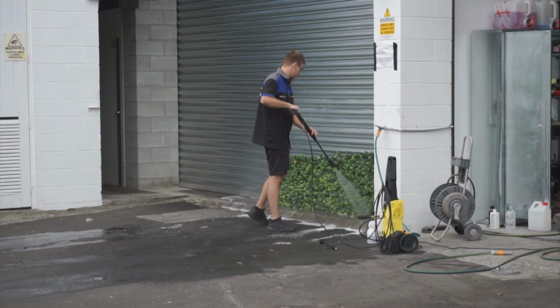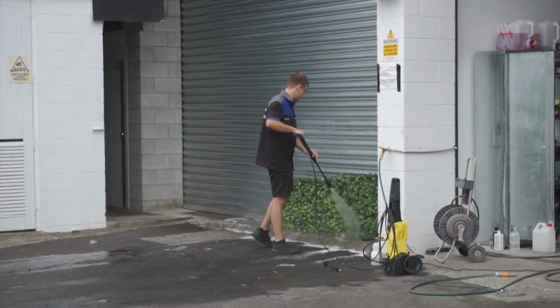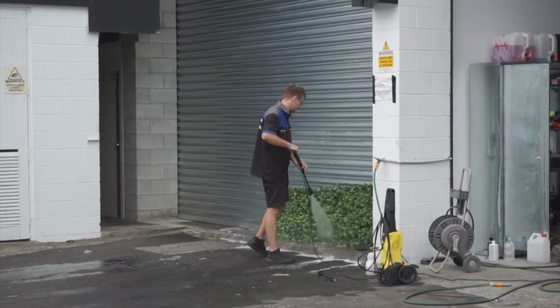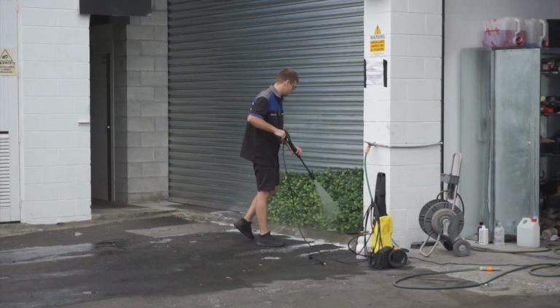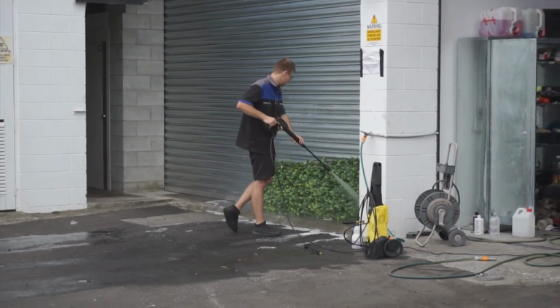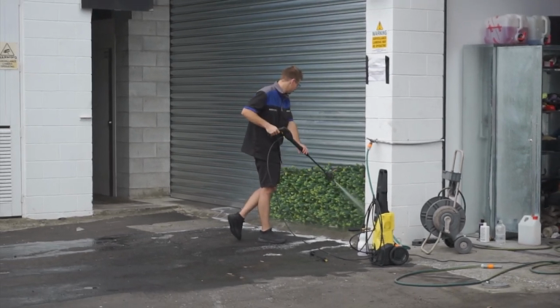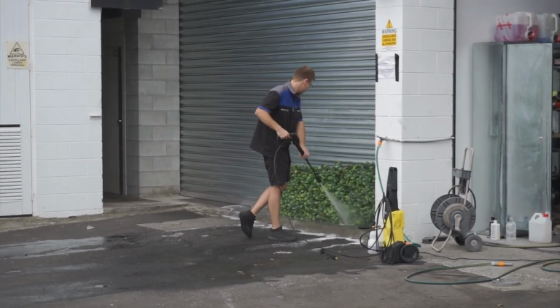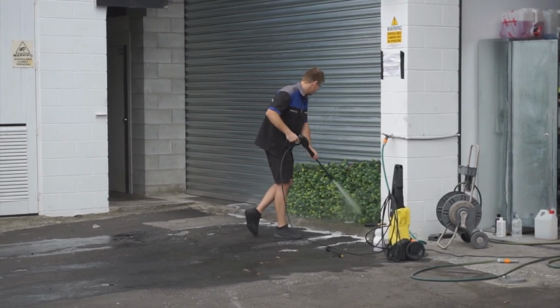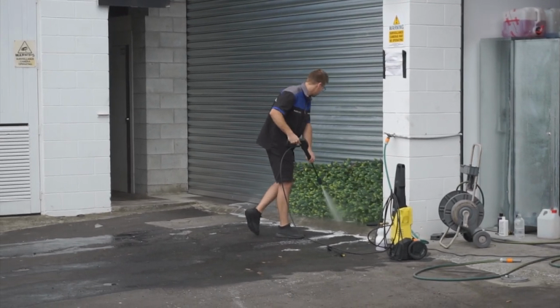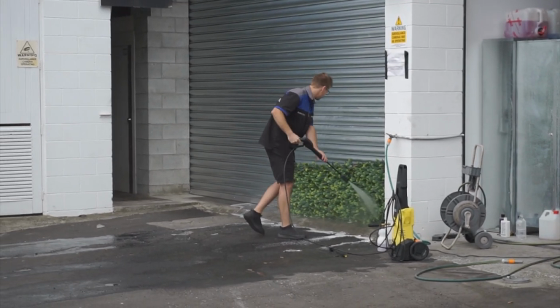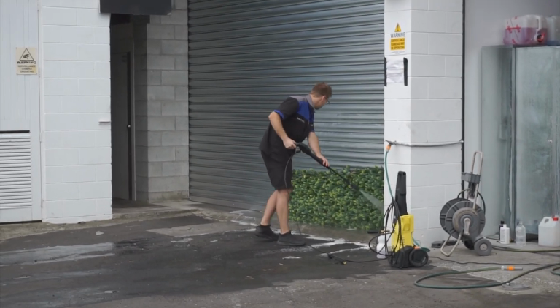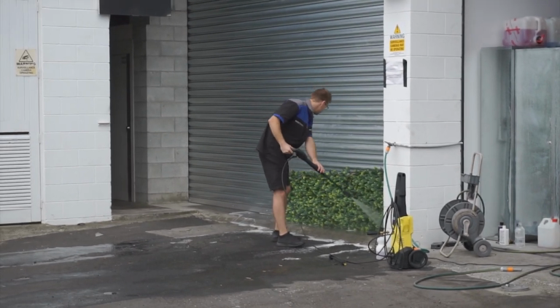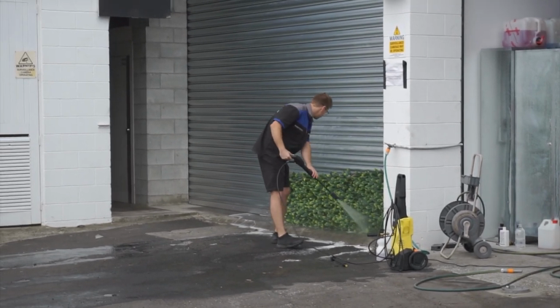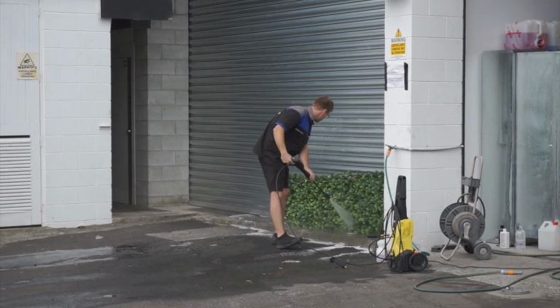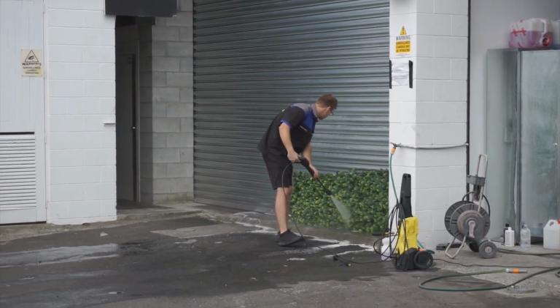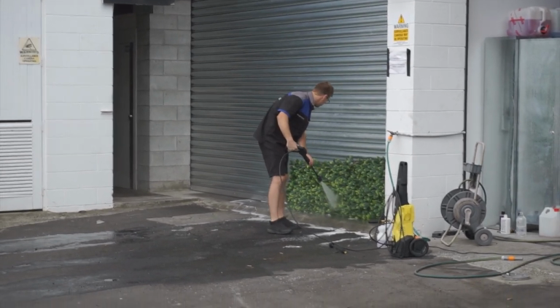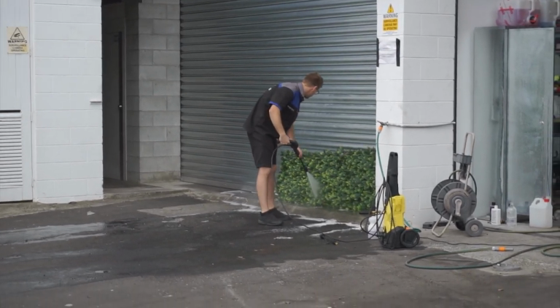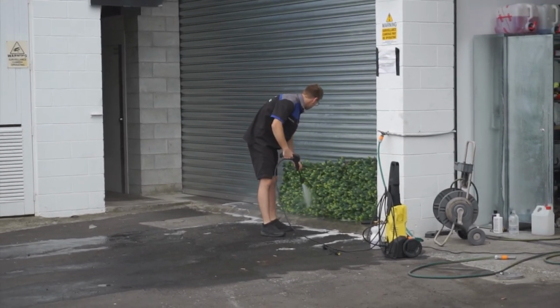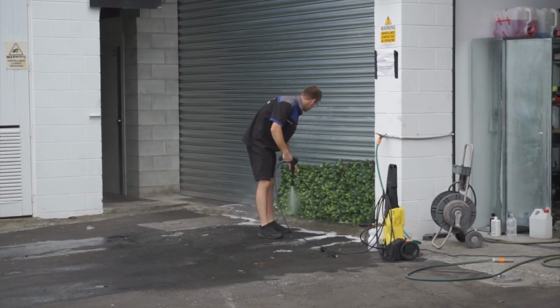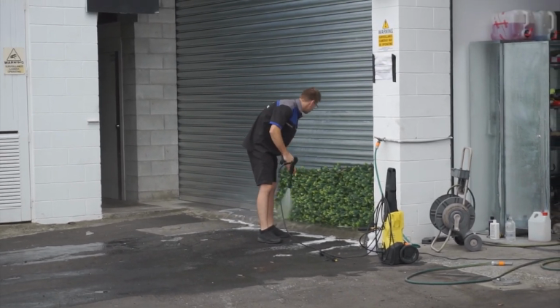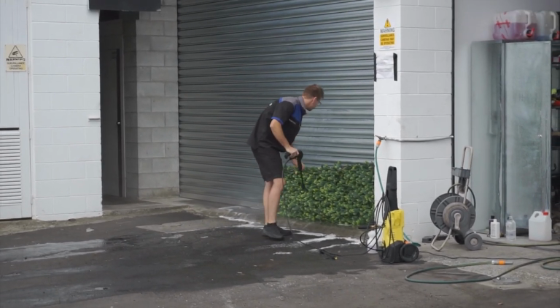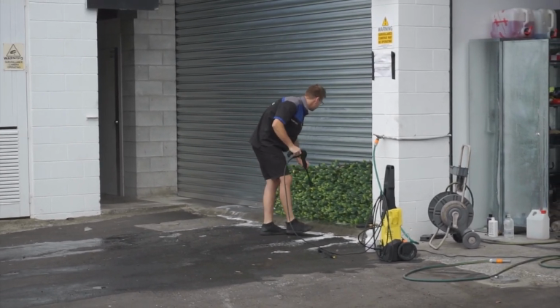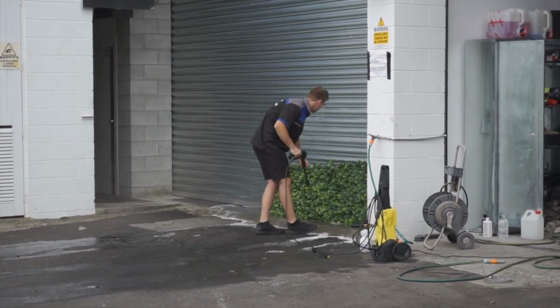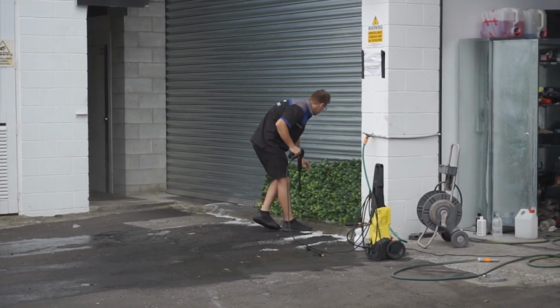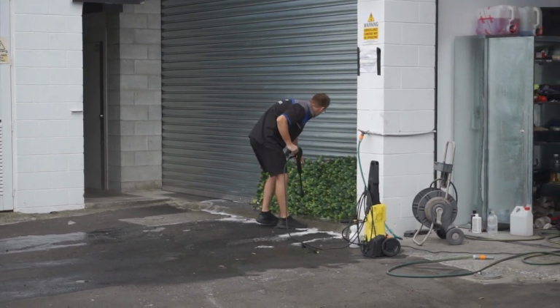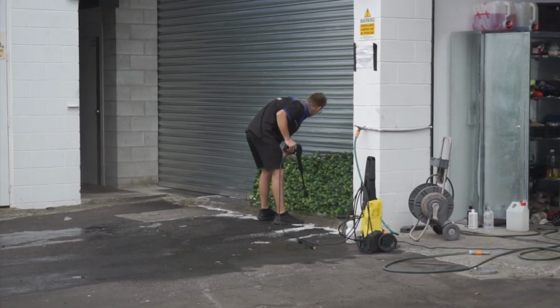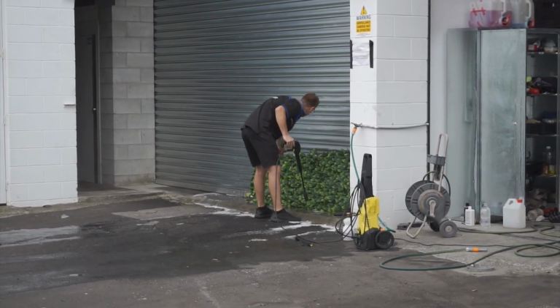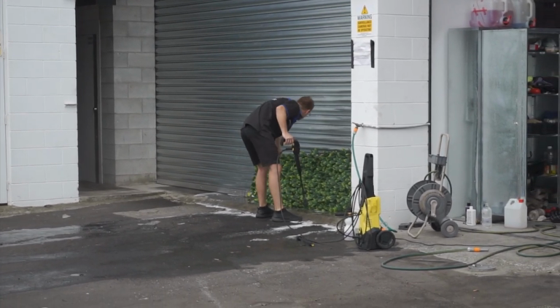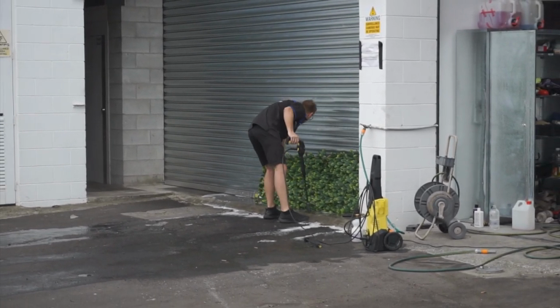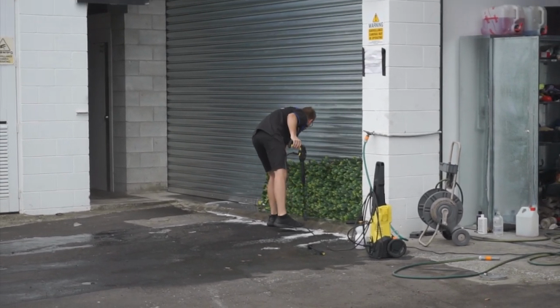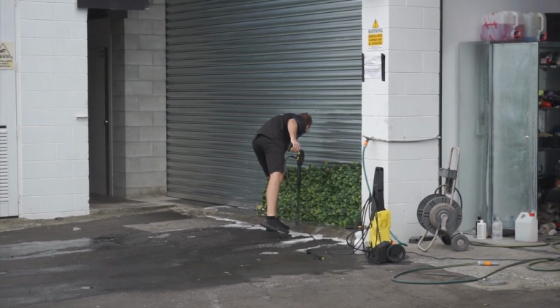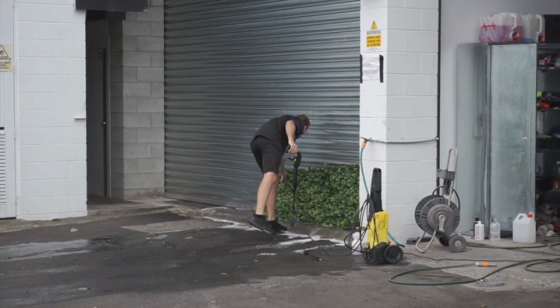Here's Matt watering his plants. Yet another day here at Autostance.